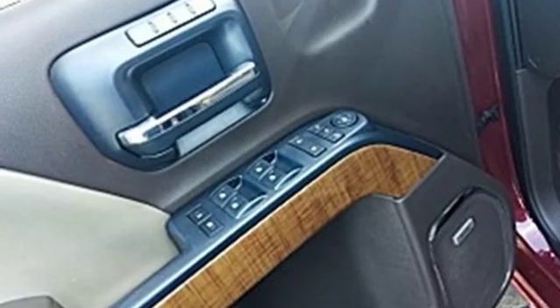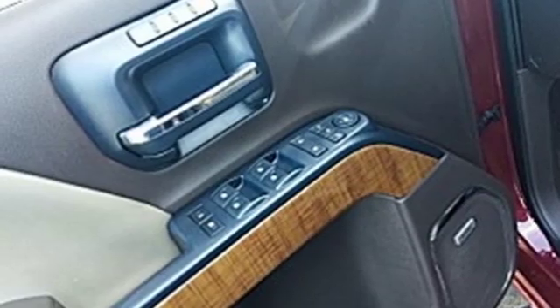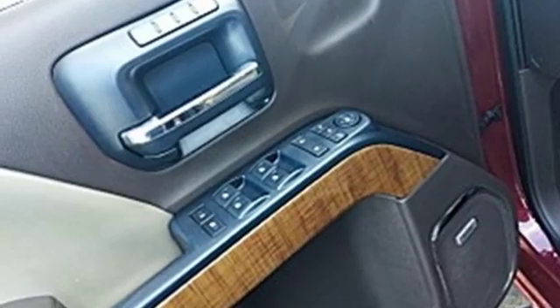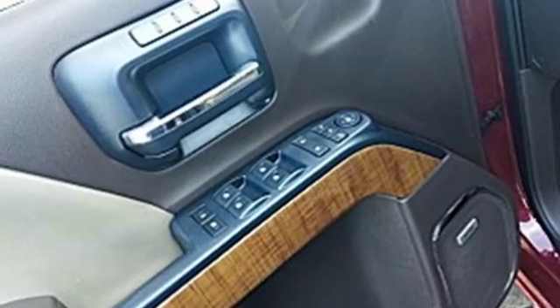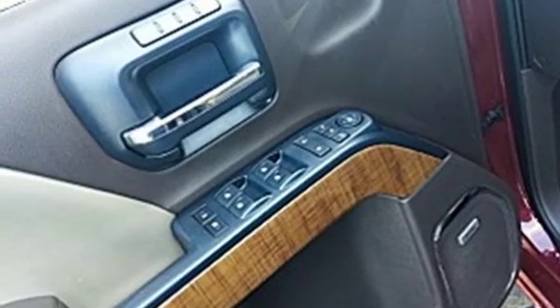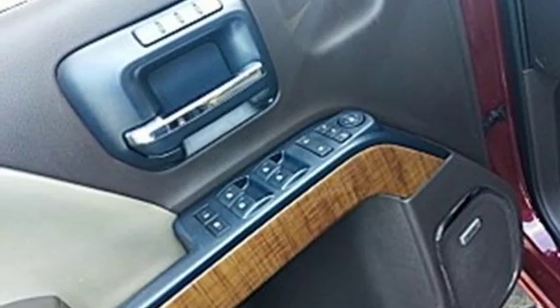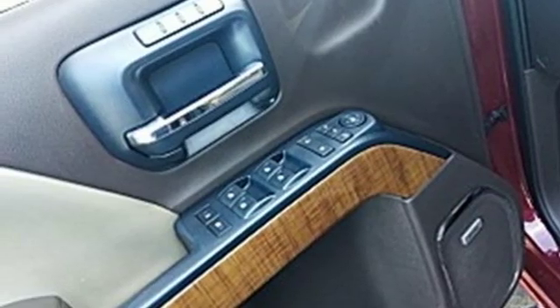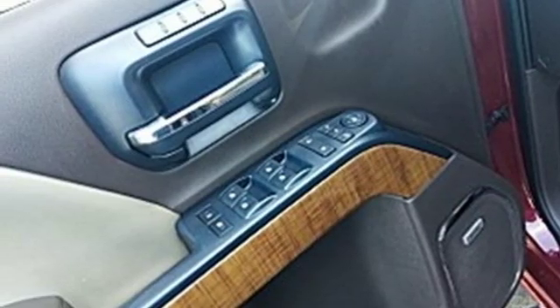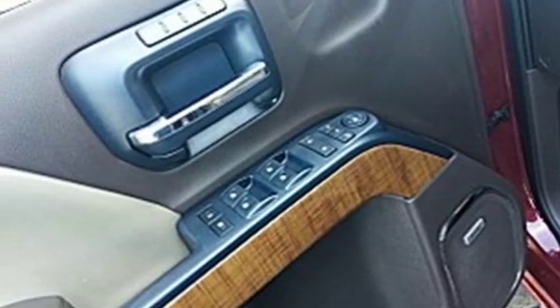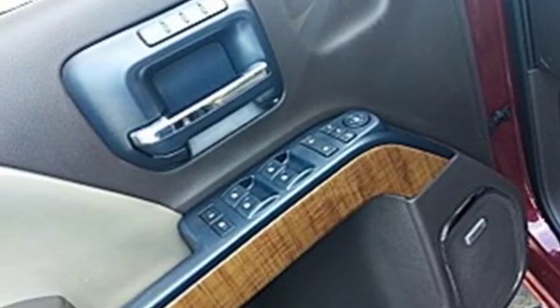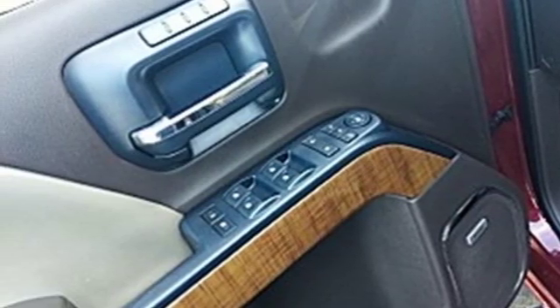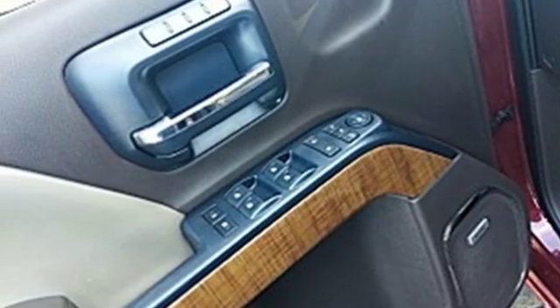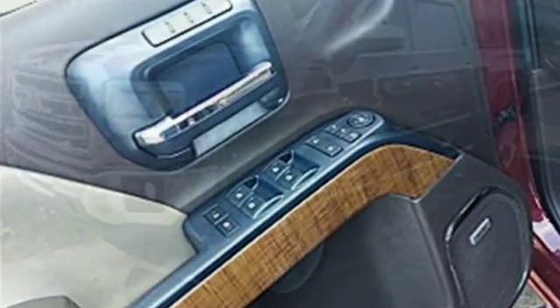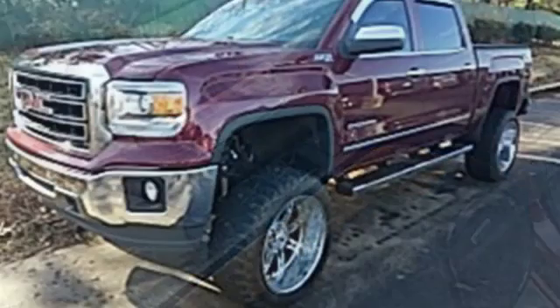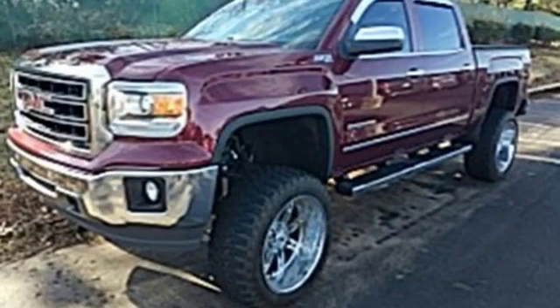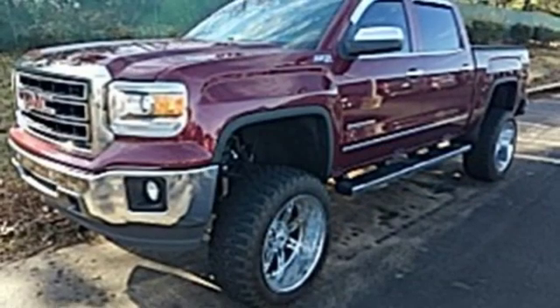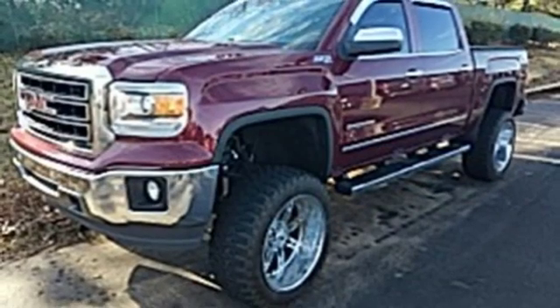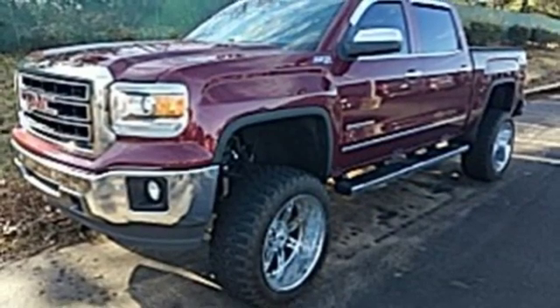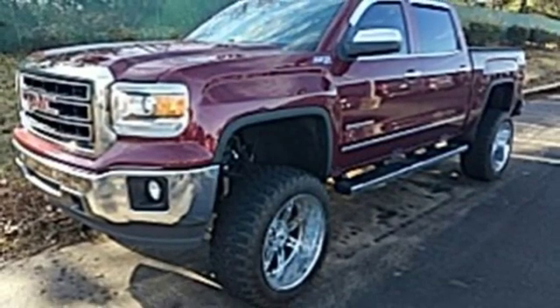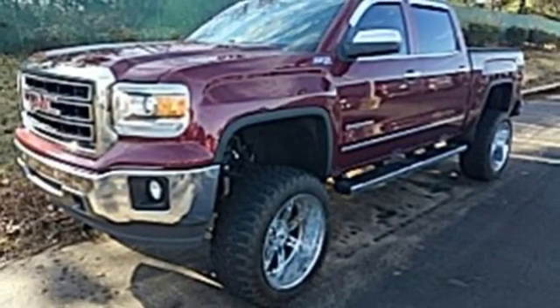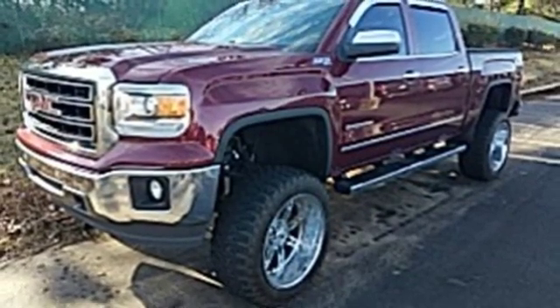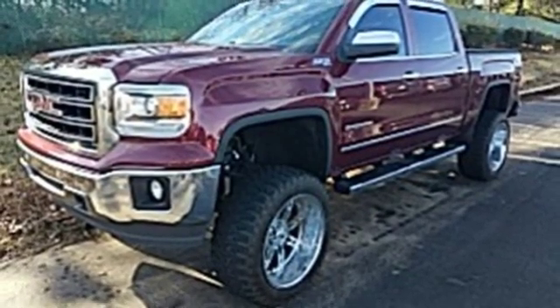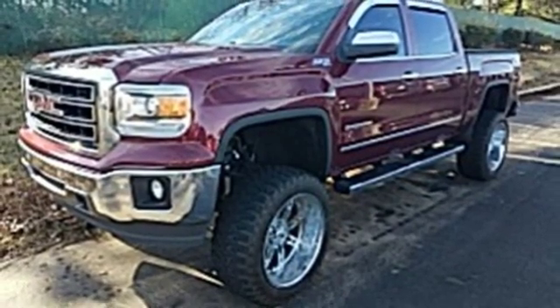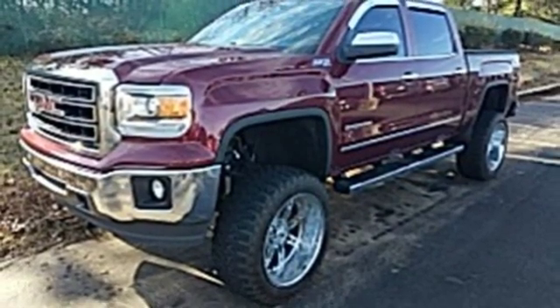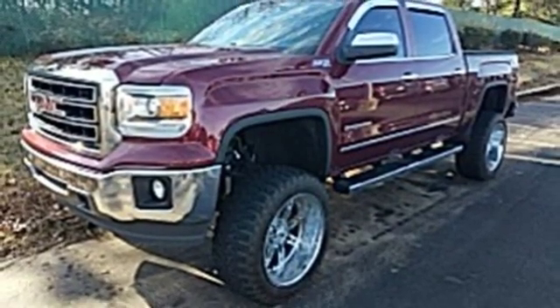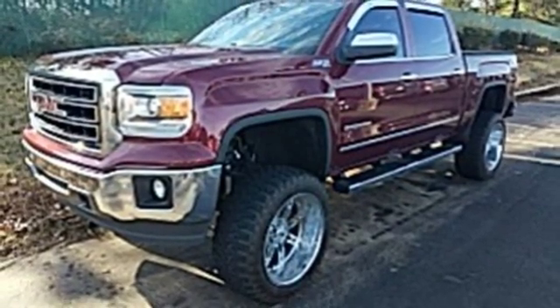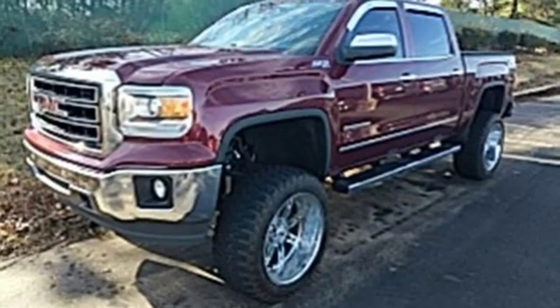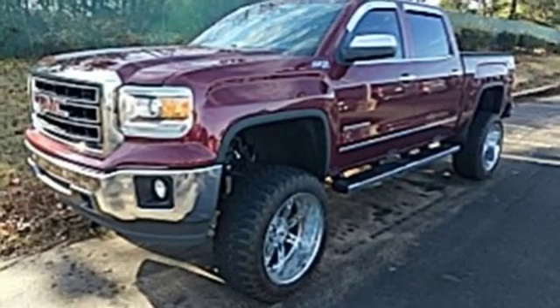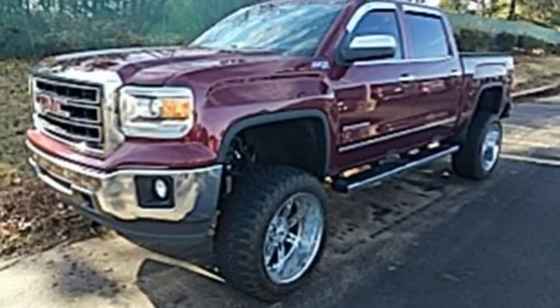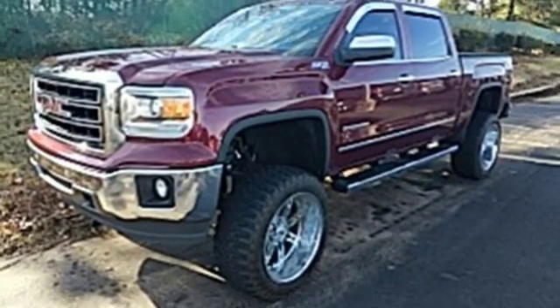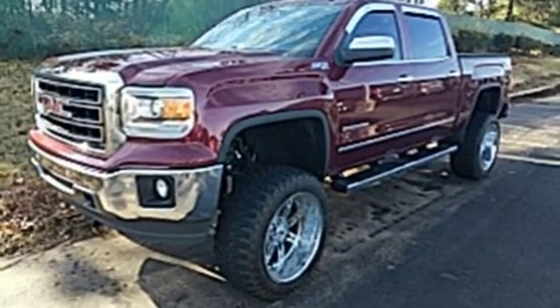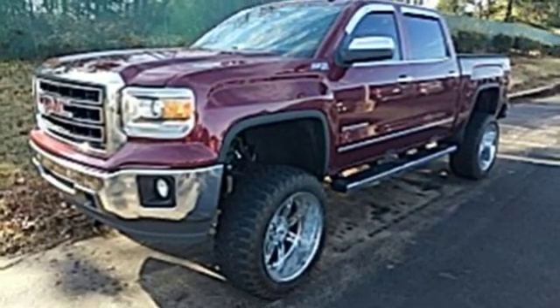Someone's going to drive this fantastic vehicle off the lot. Should be you. Test drive it today.